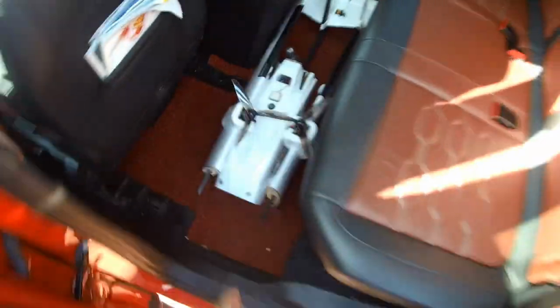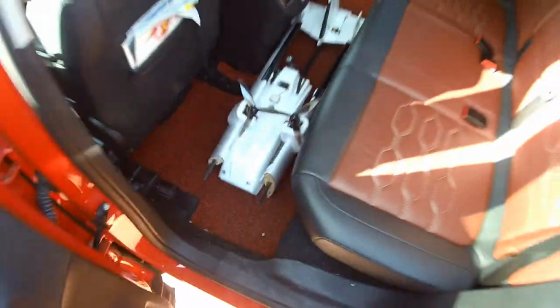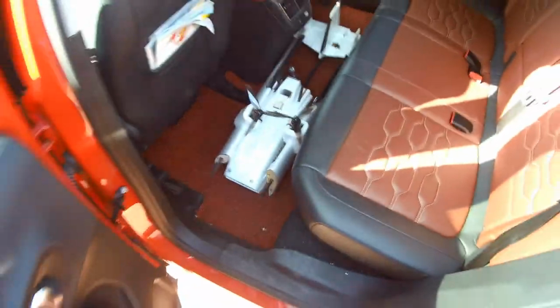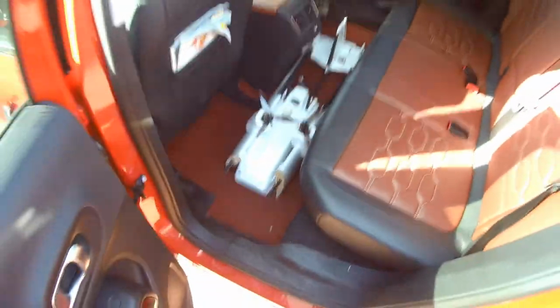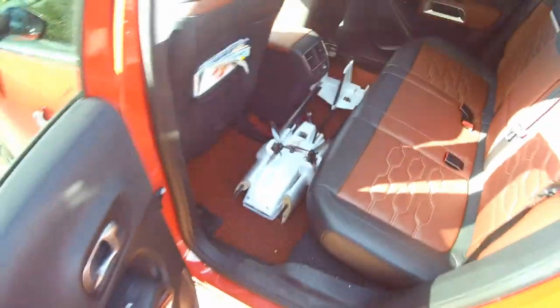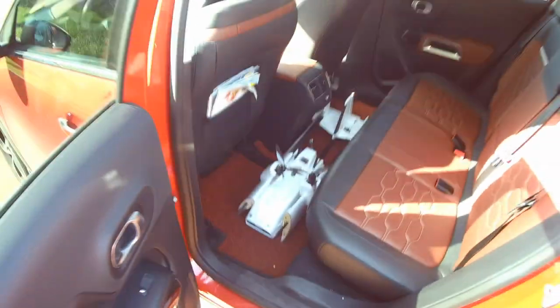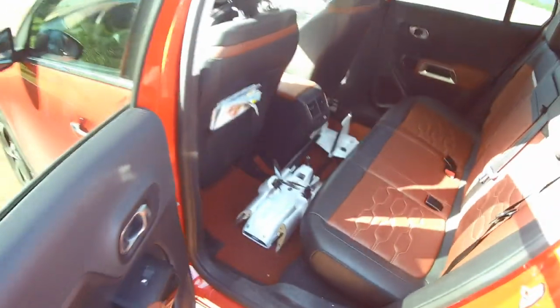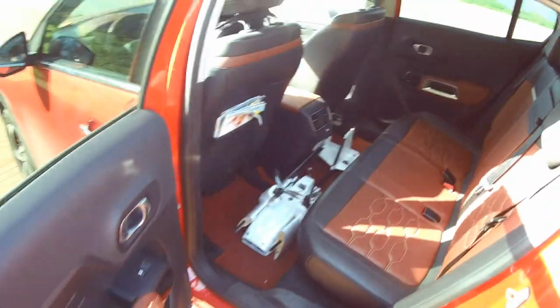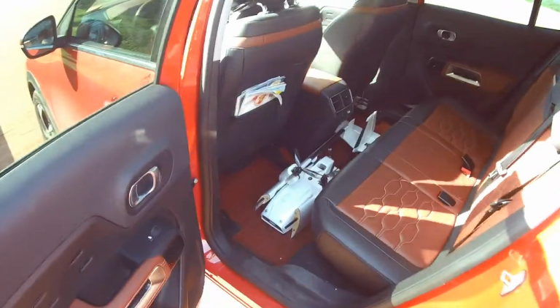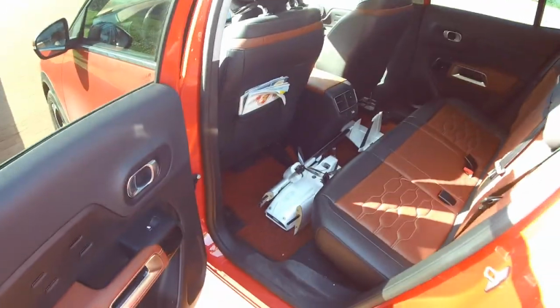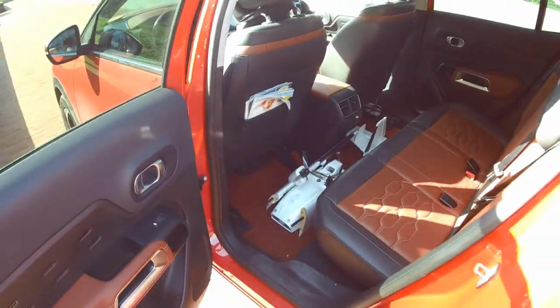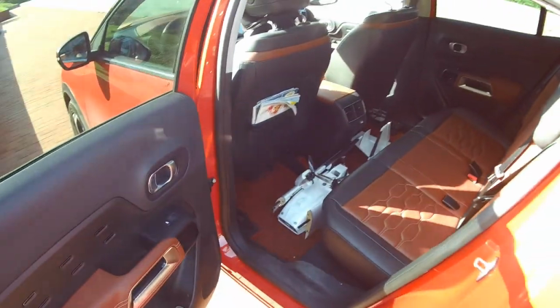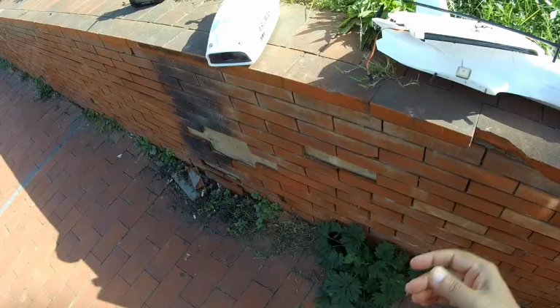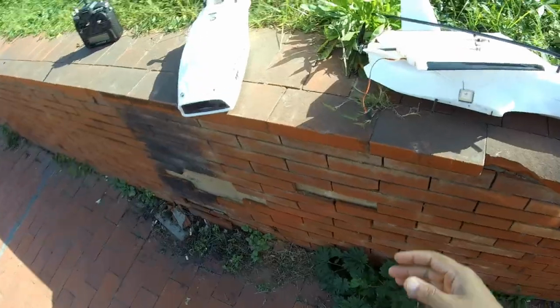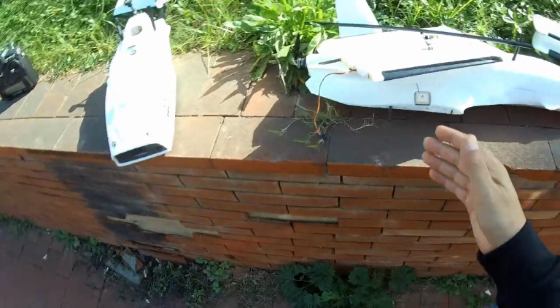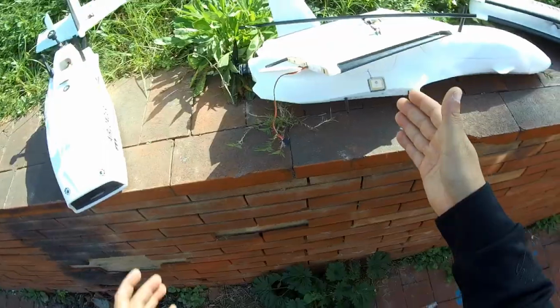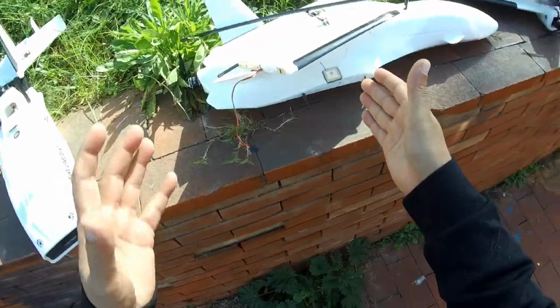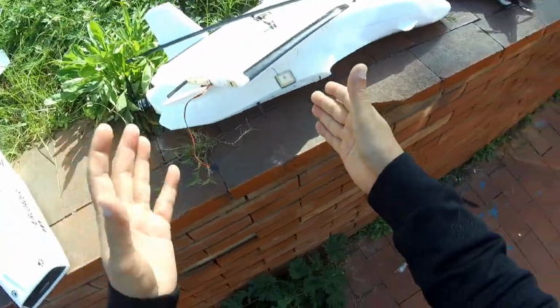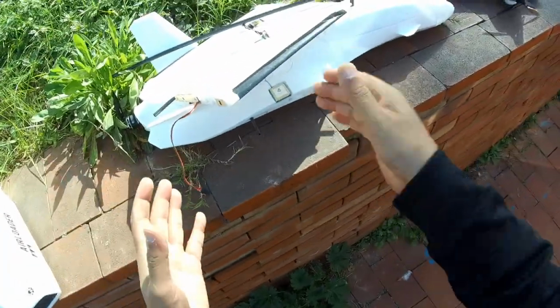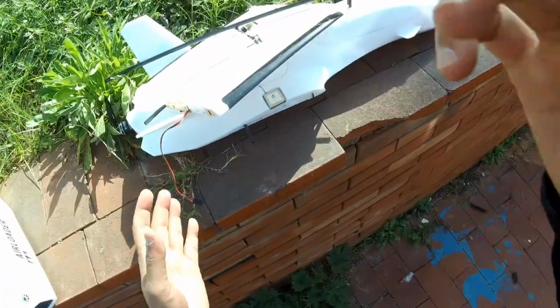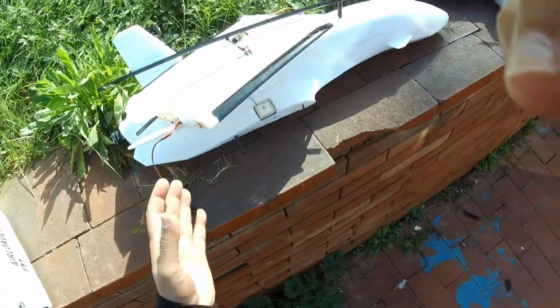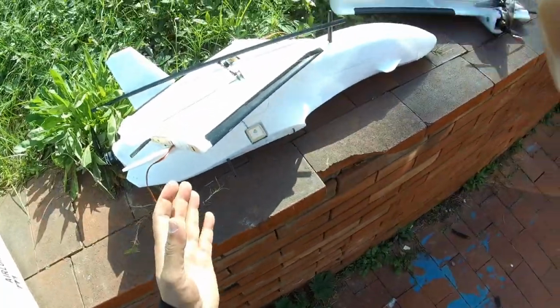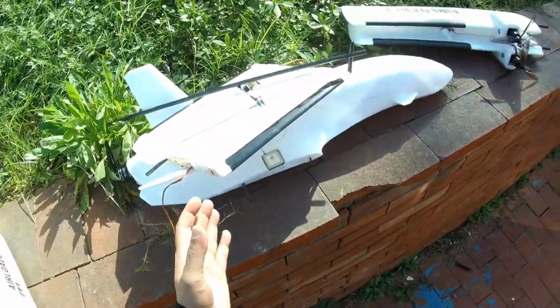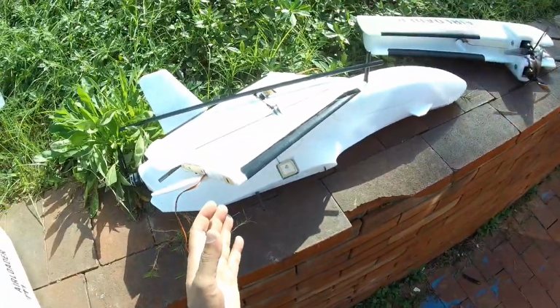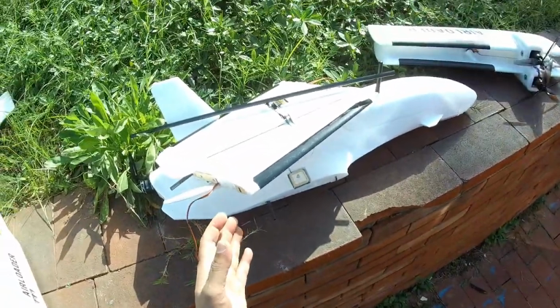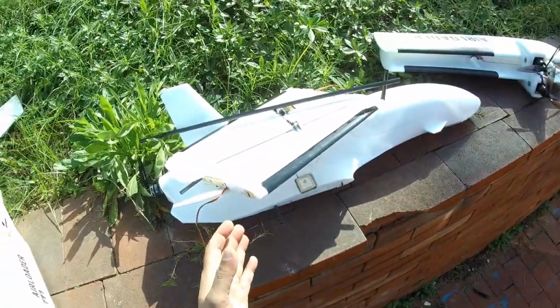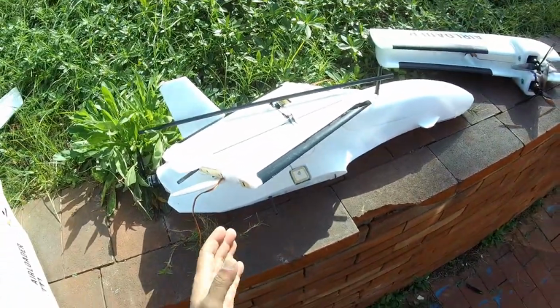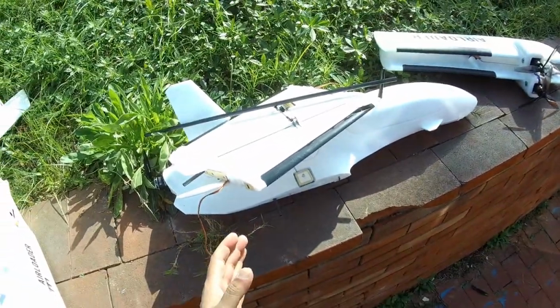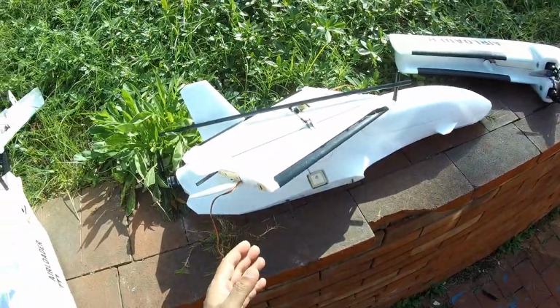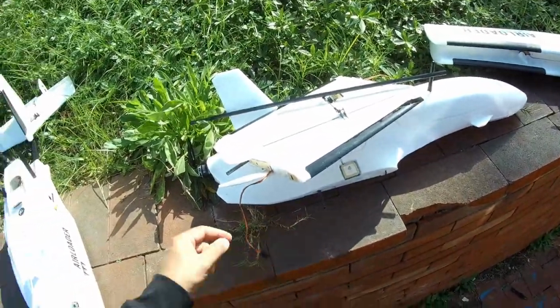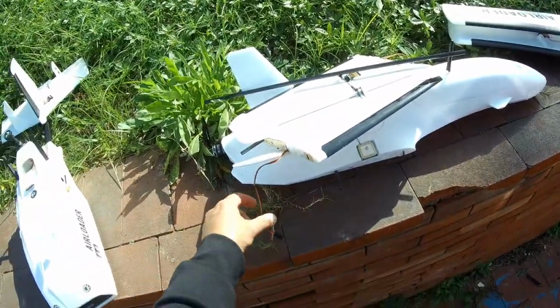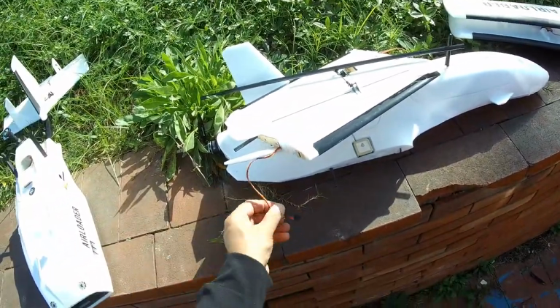Put it down here and put the two wings just like this — it takes very, very little space. I can actually put it in between the seats — there you go, in between the seats.